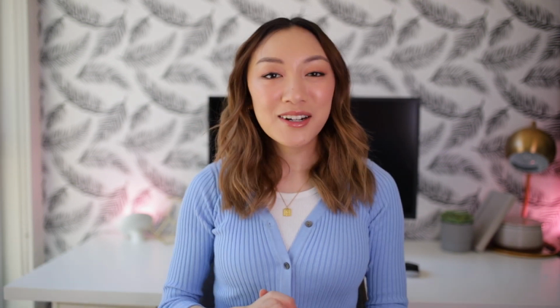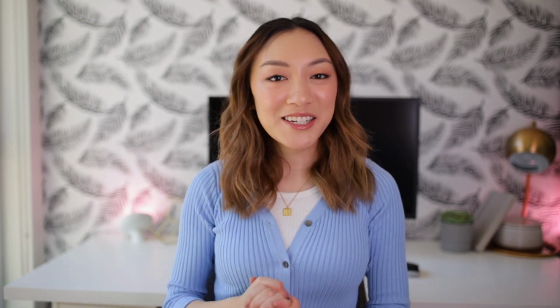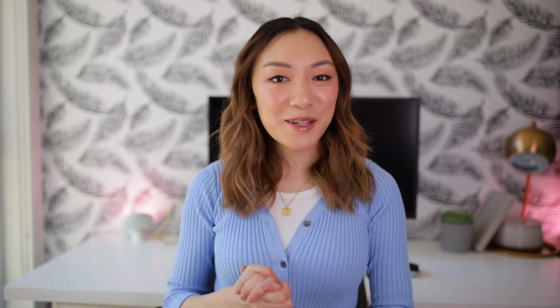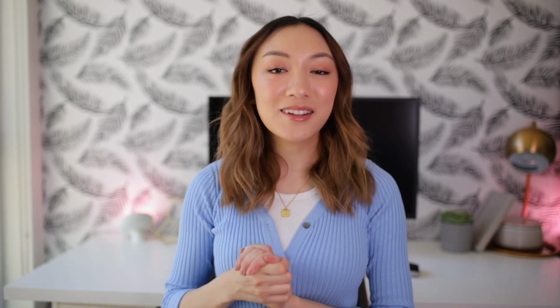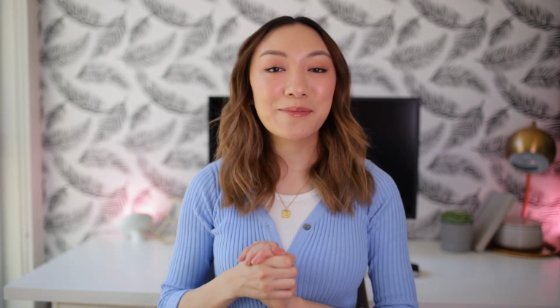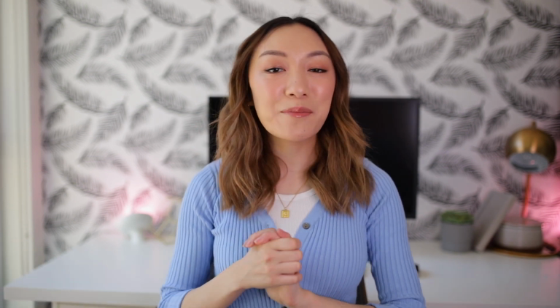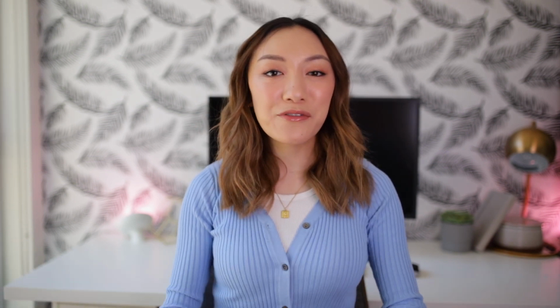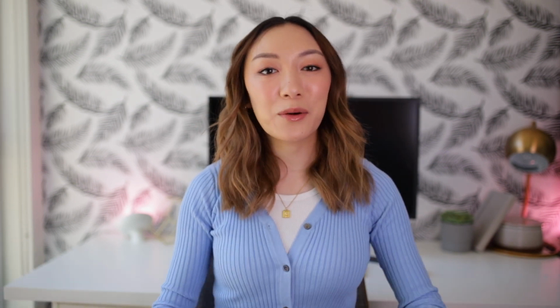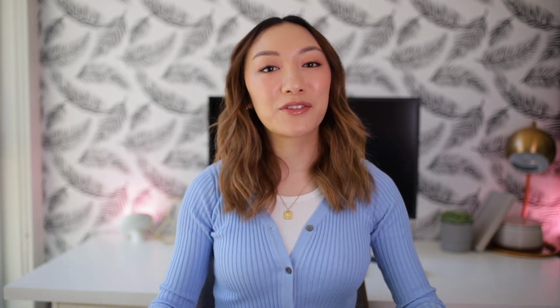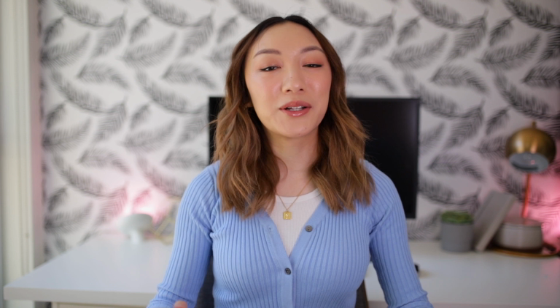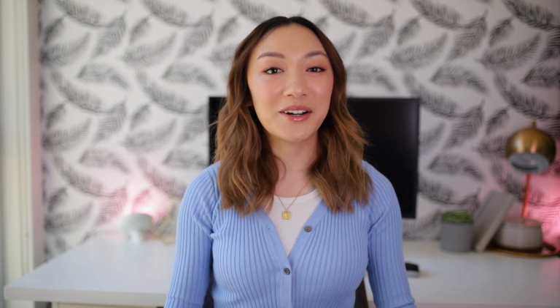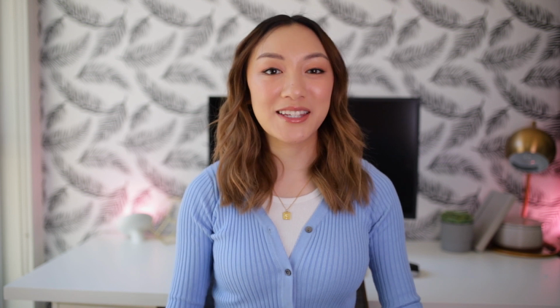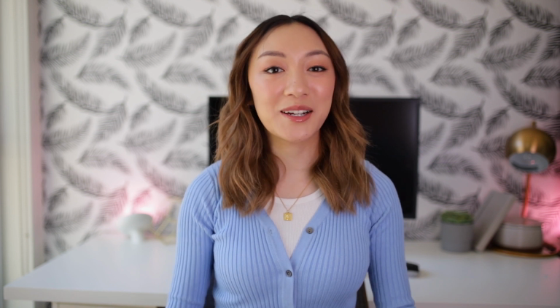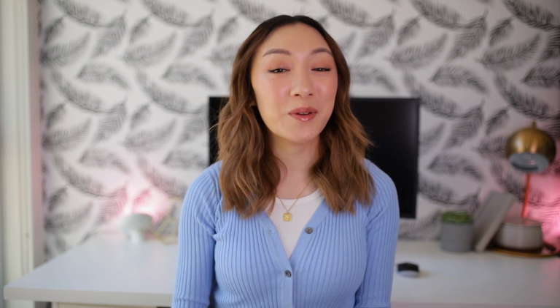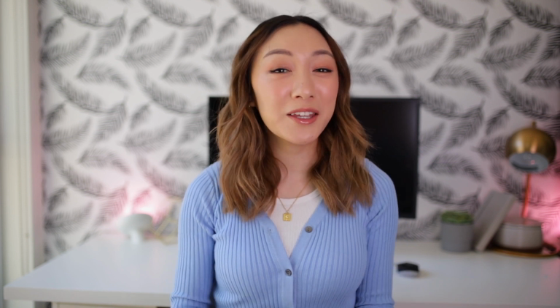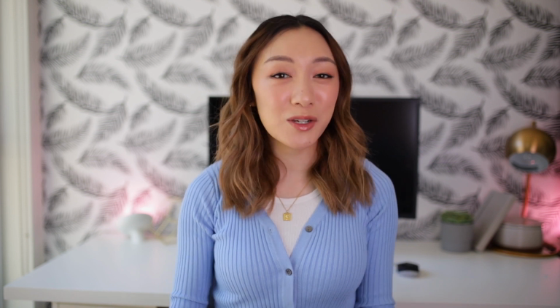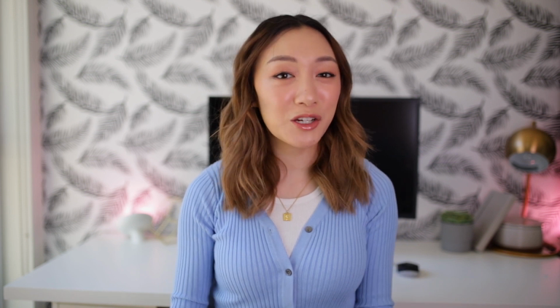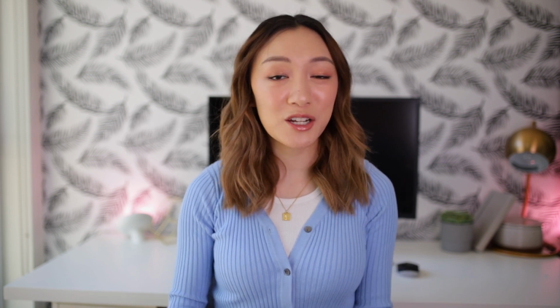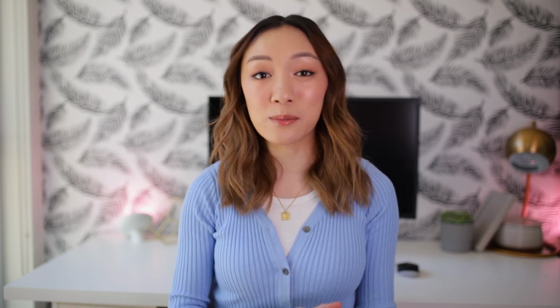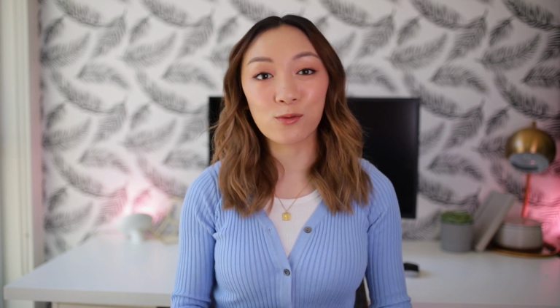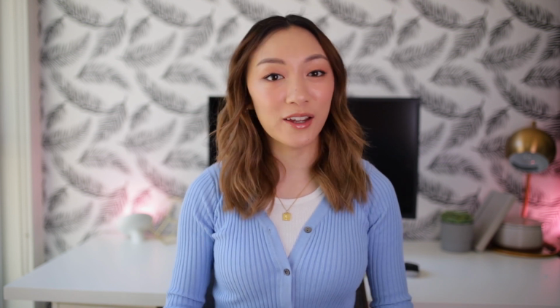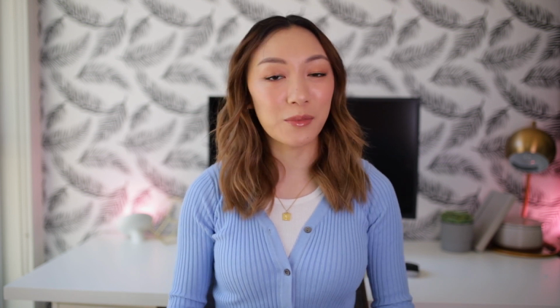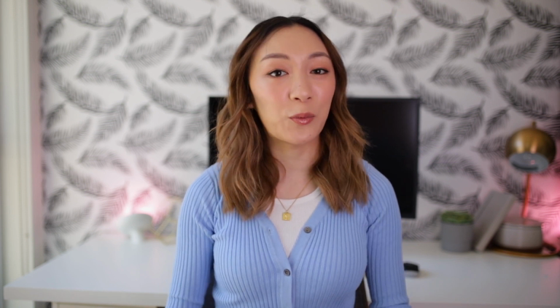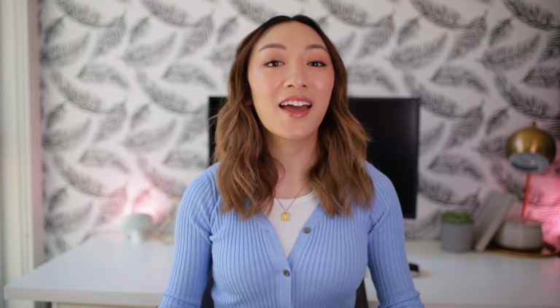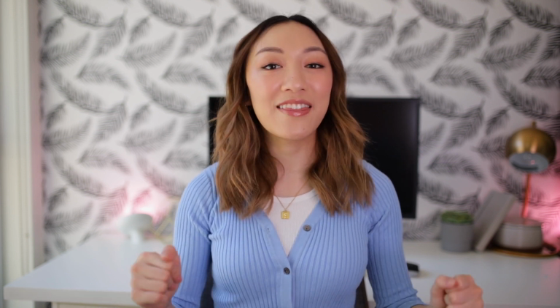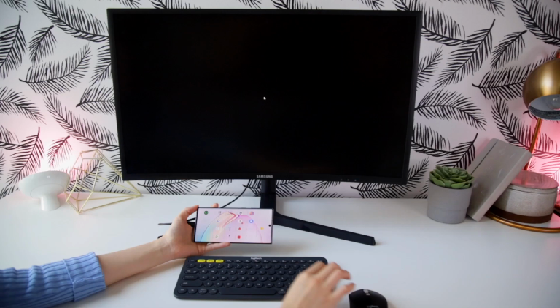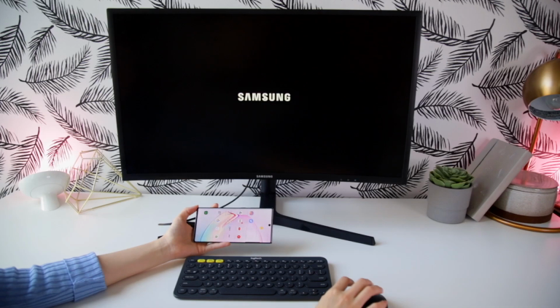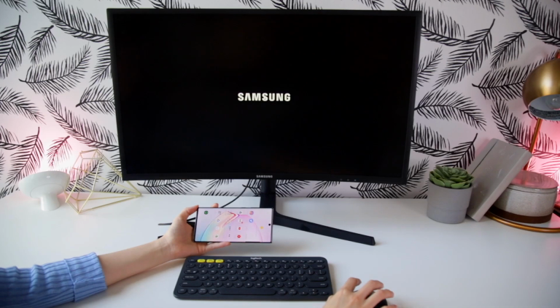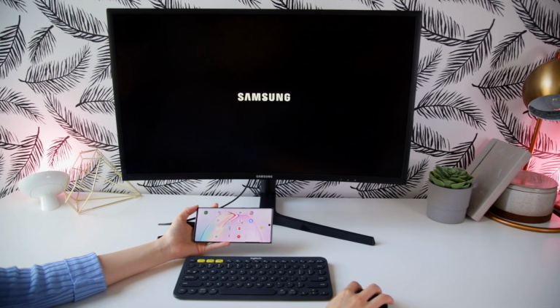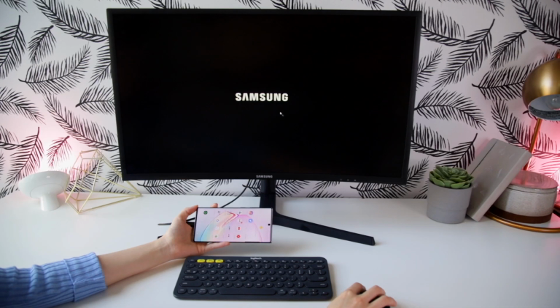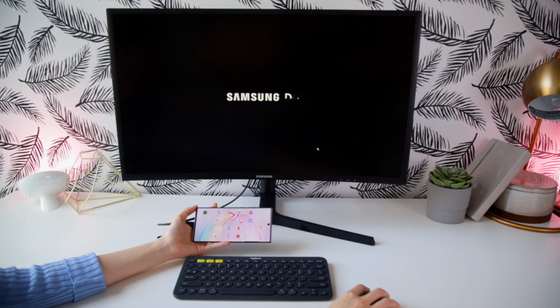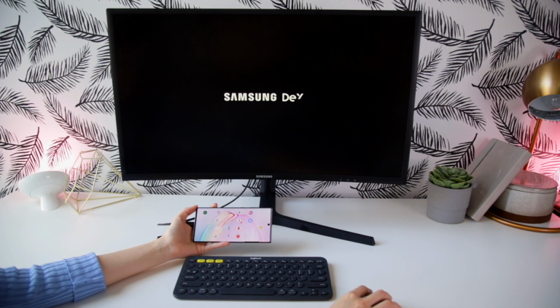I wanted to share something that has been improving my workflow a lot recently and it's been a game-changer in terms of working from home, and that is Samsung DeX.